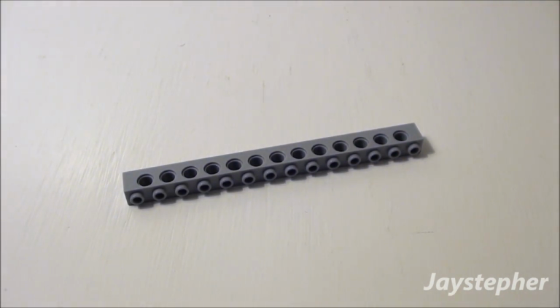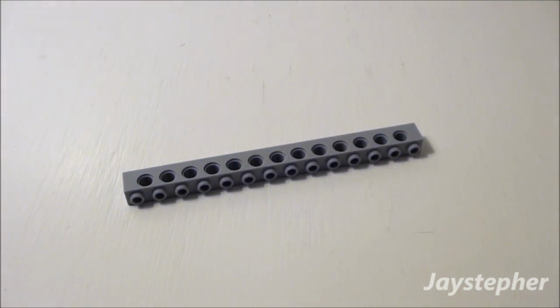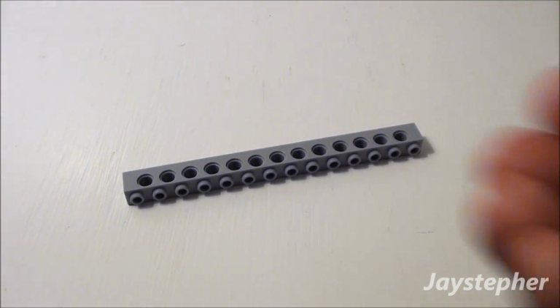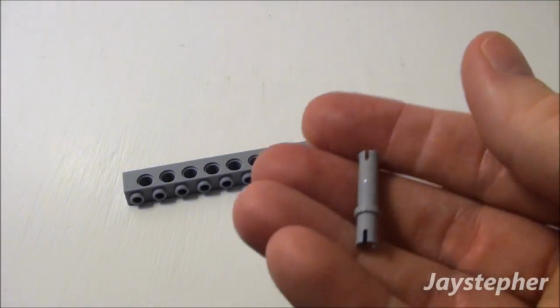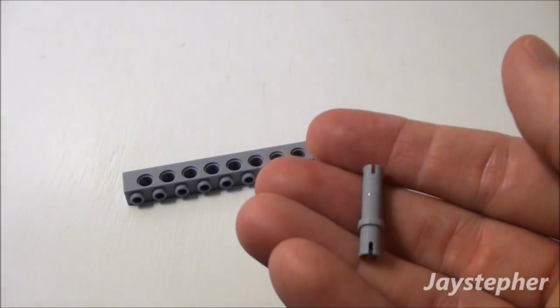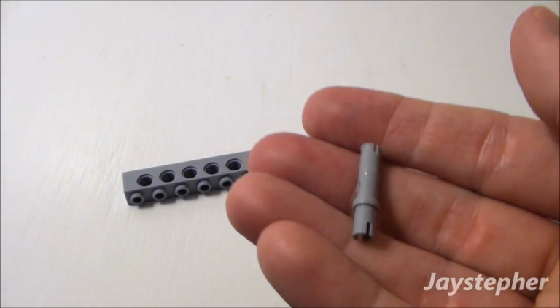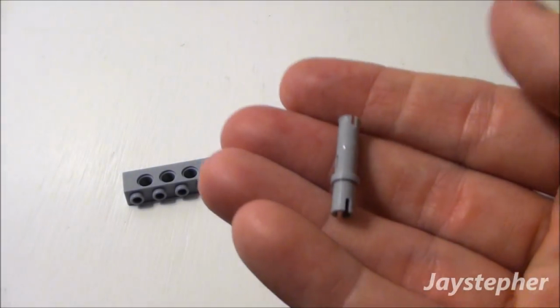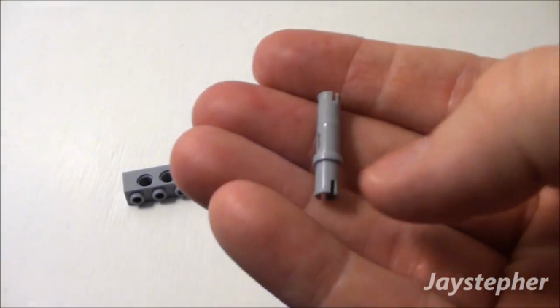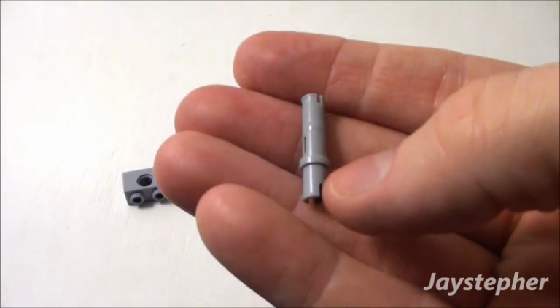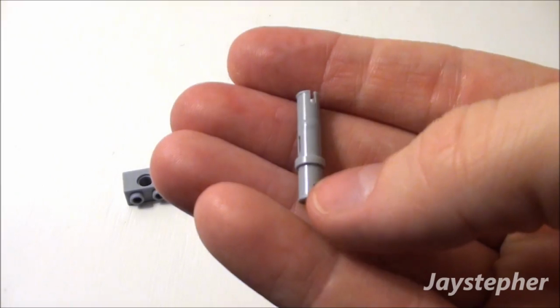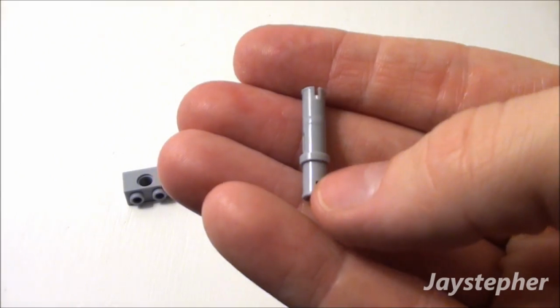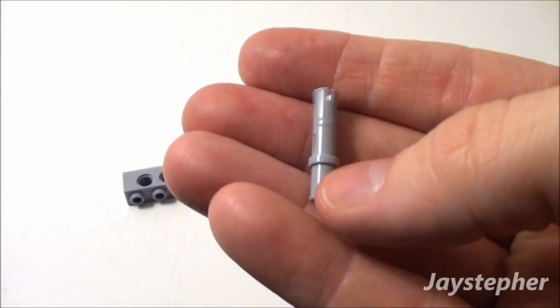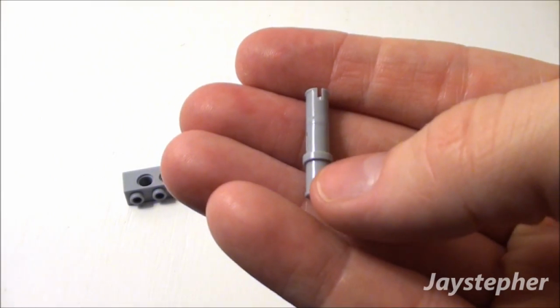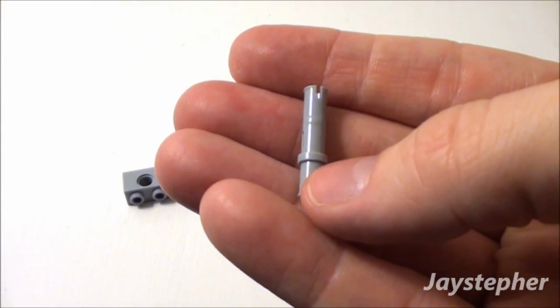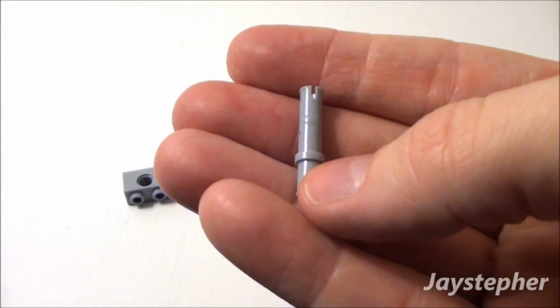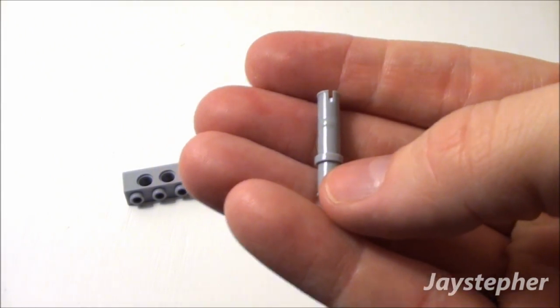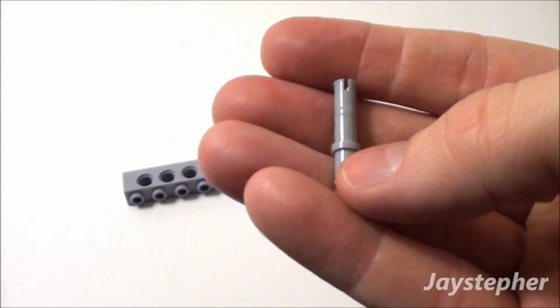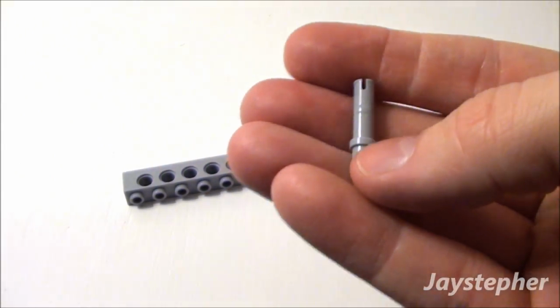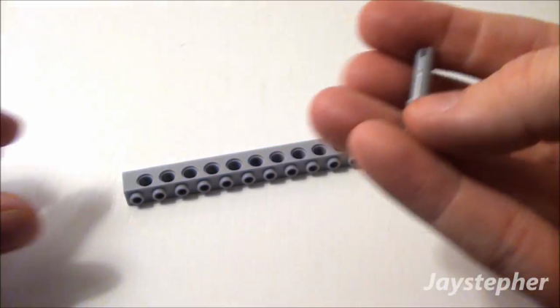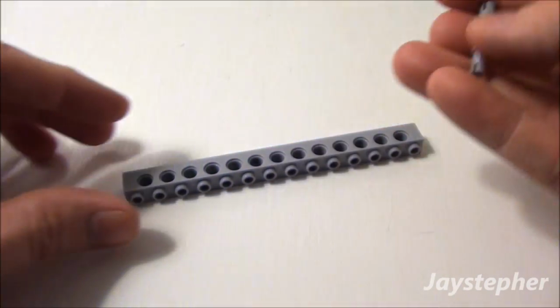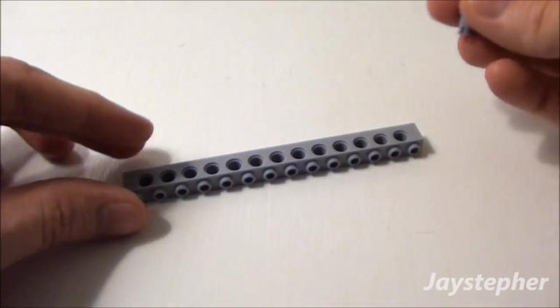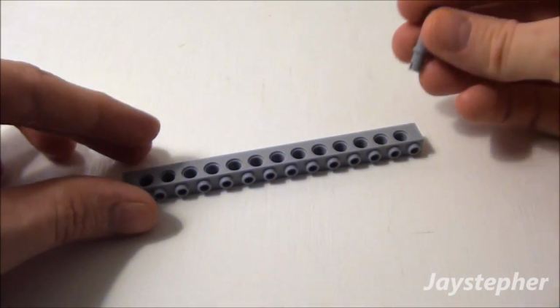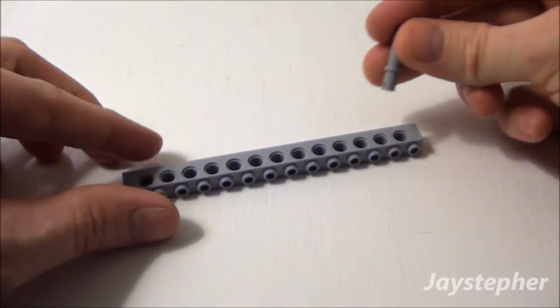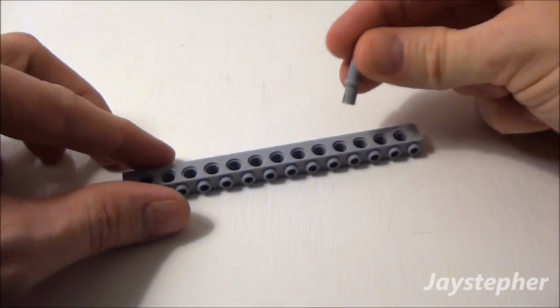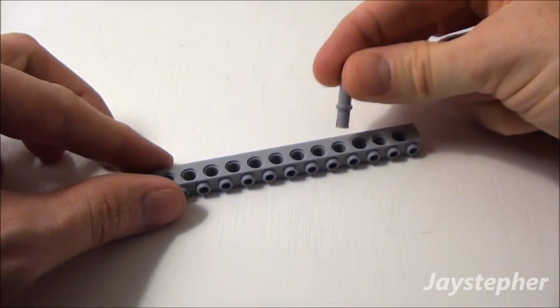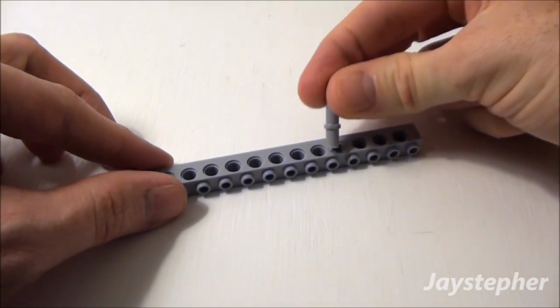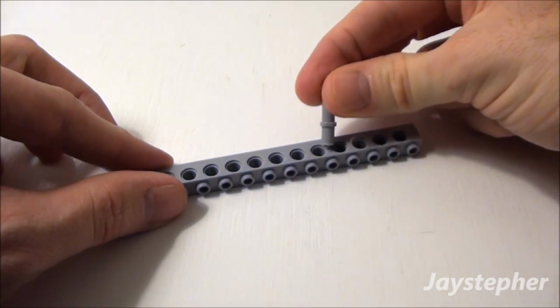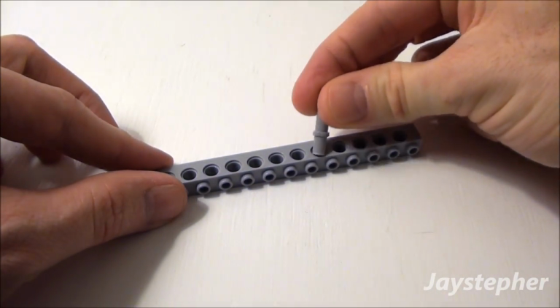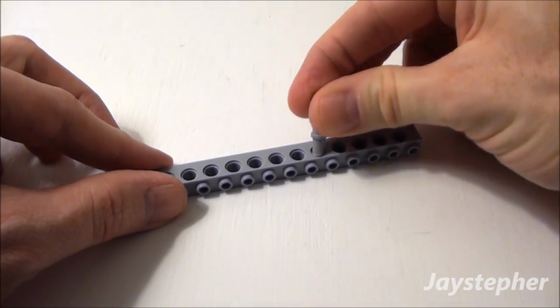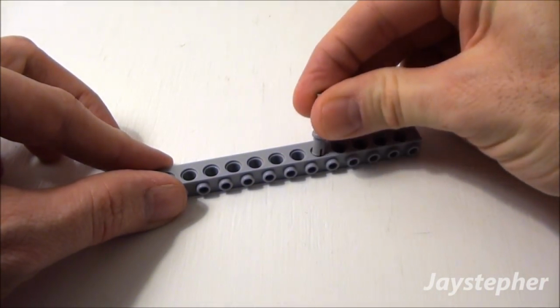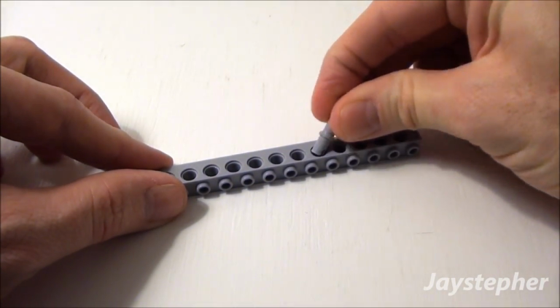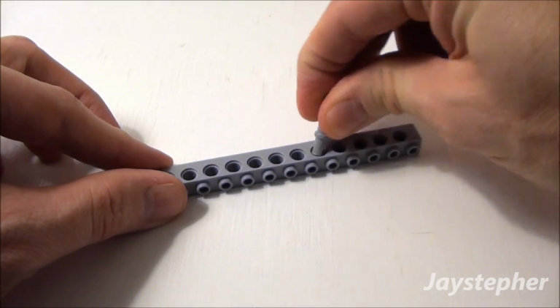And a 3 stud long tie. It has a flange. Stick the part of the flange into the fifth hole right here.